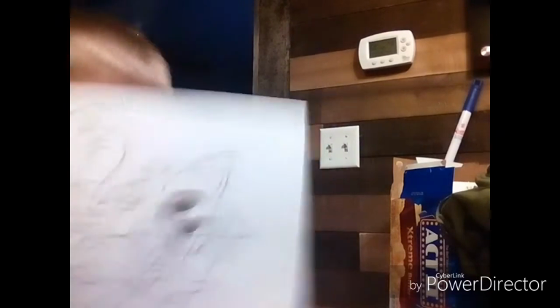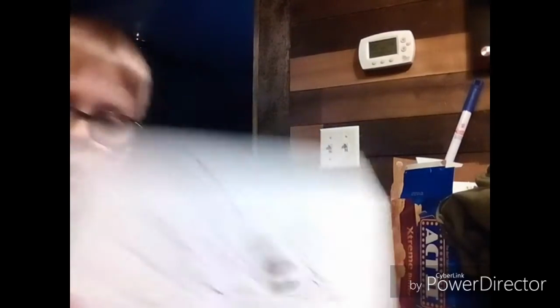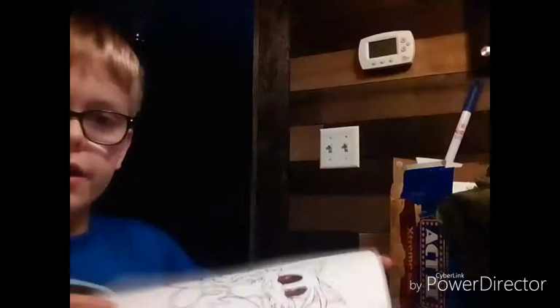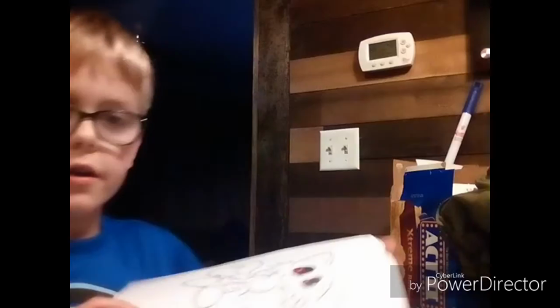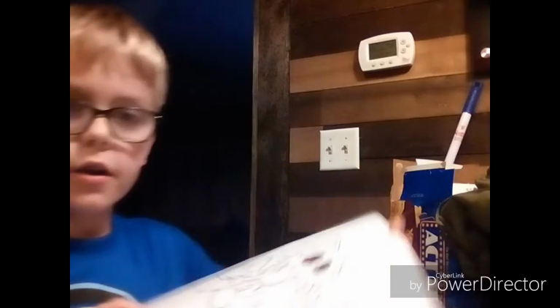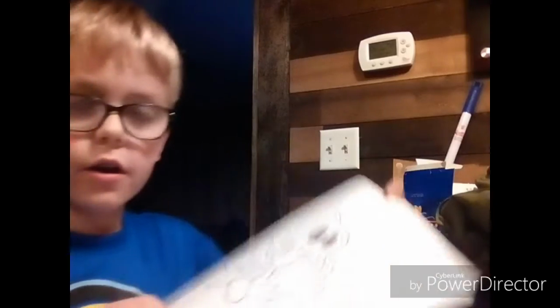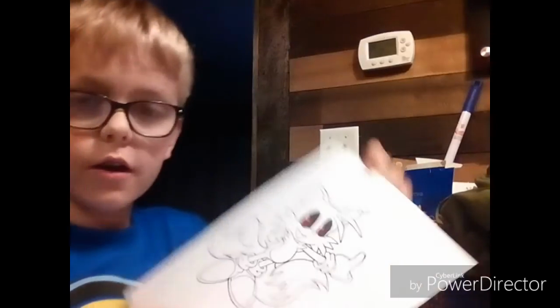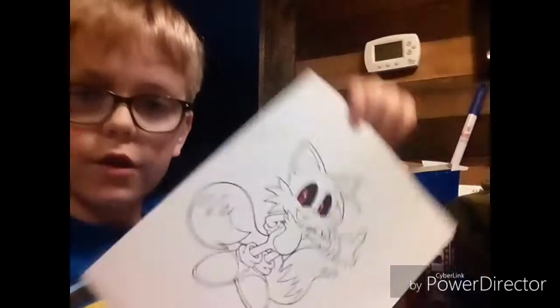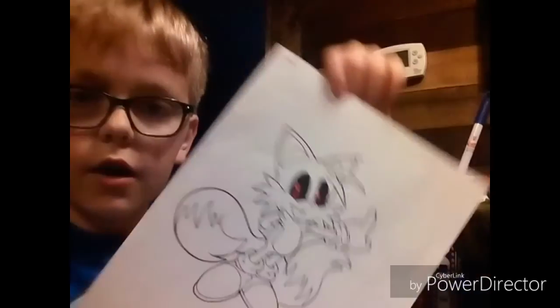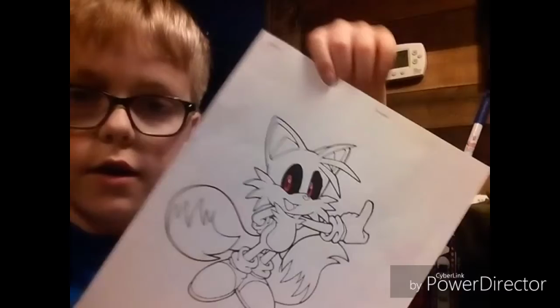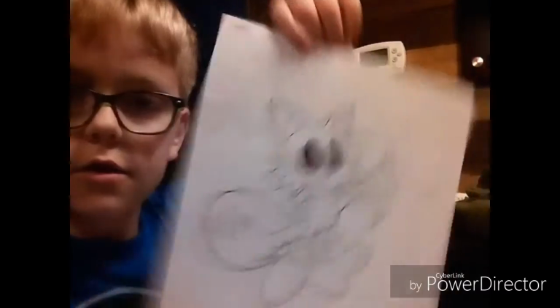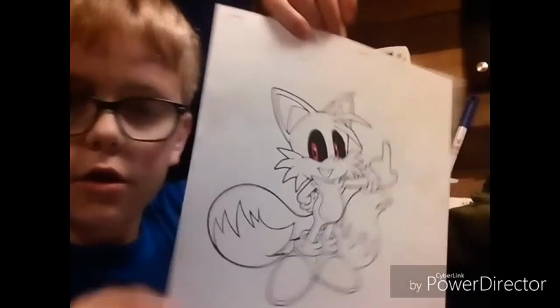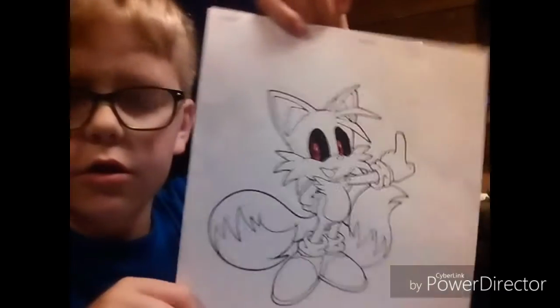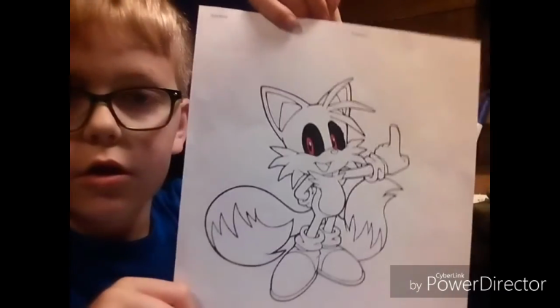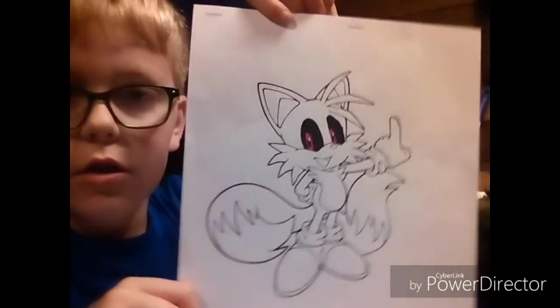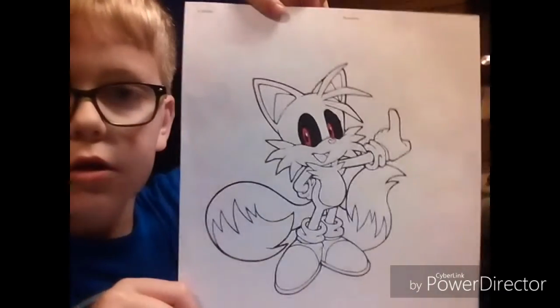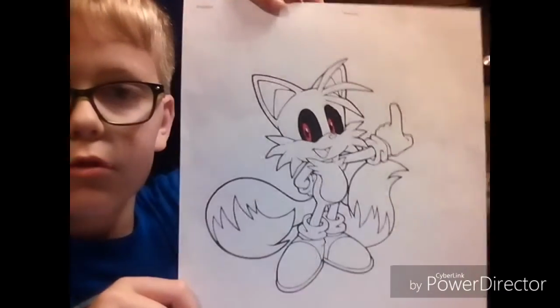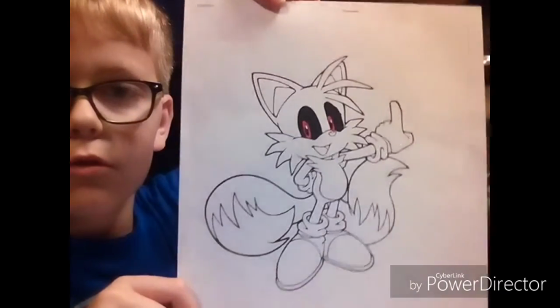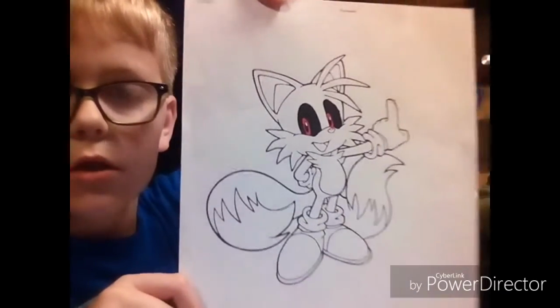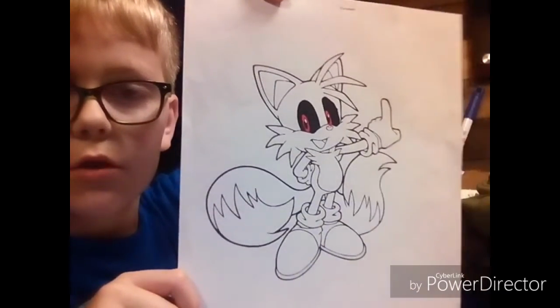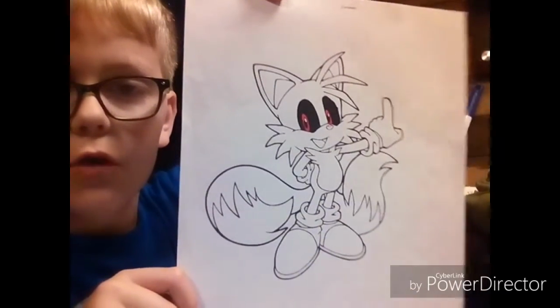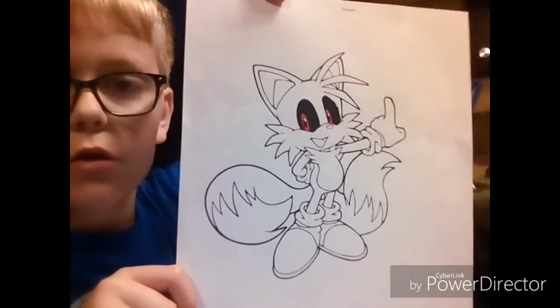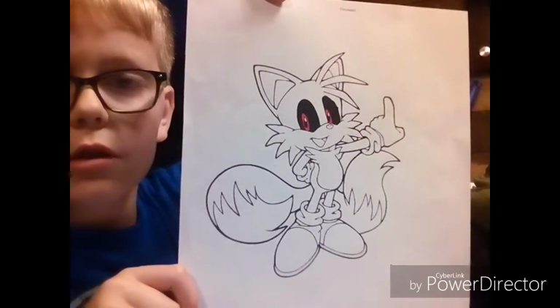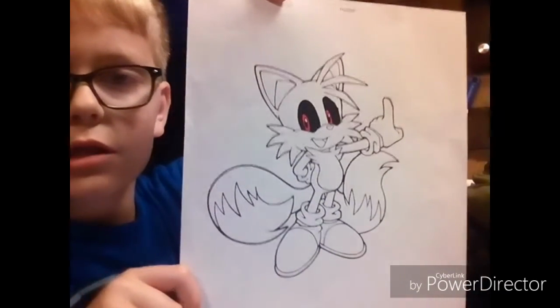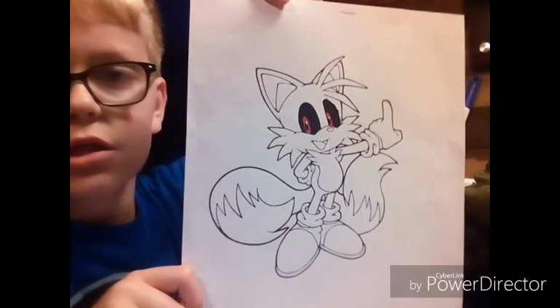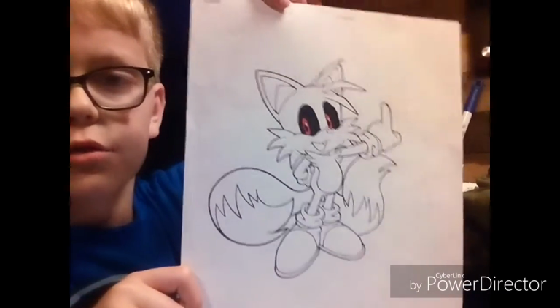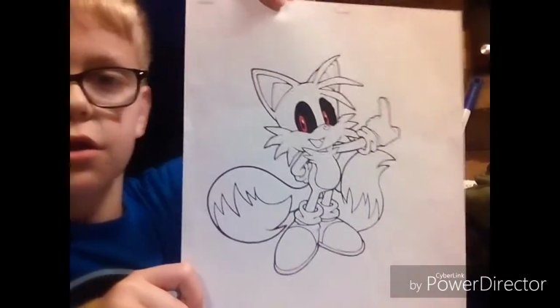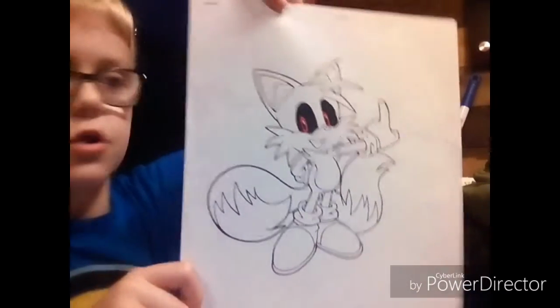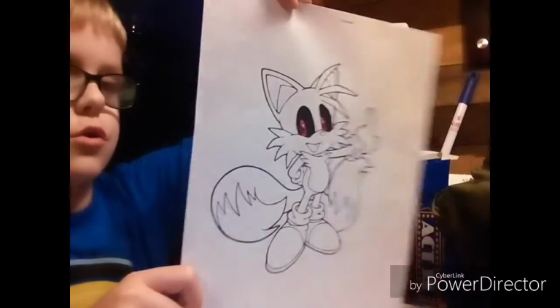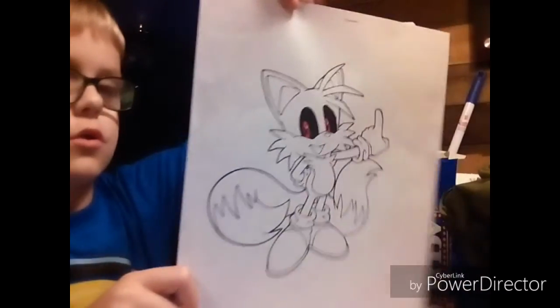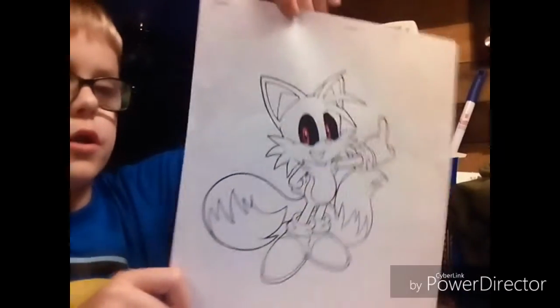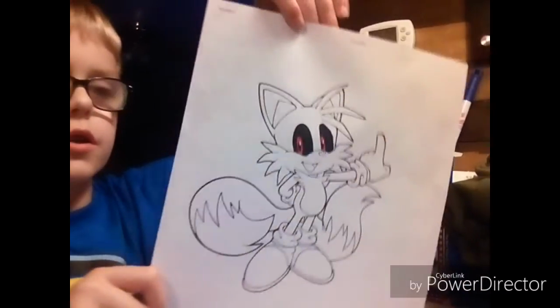Okay, I have the eyes done — that's what it looks like so far. That's what your eyes should look like.